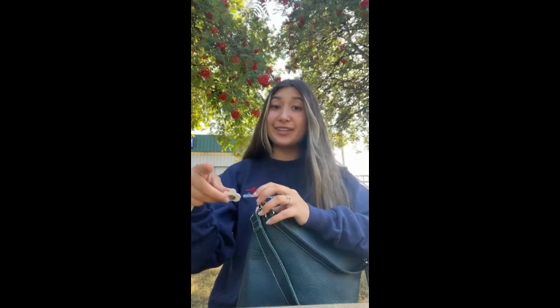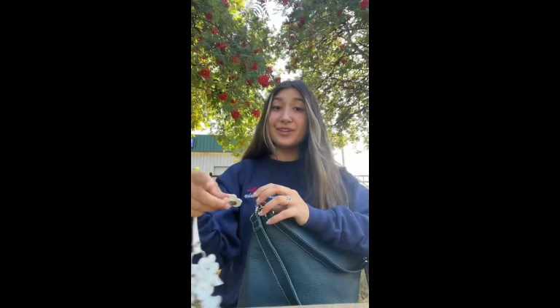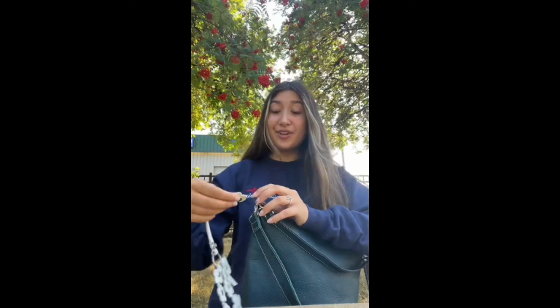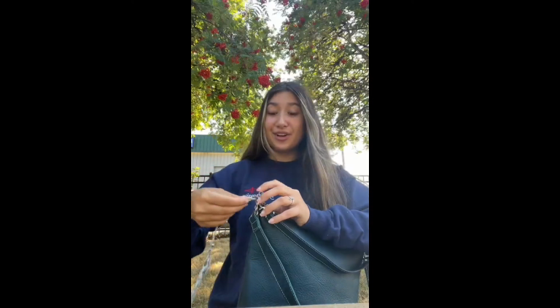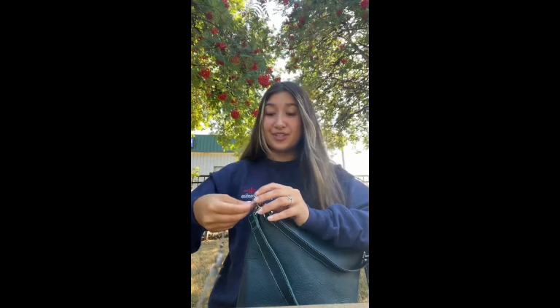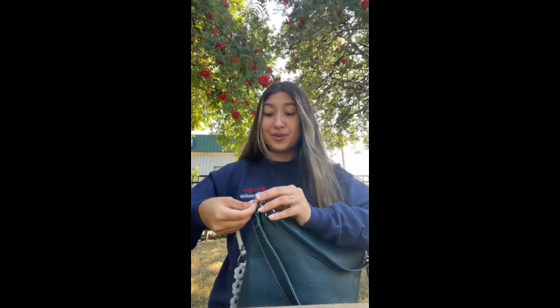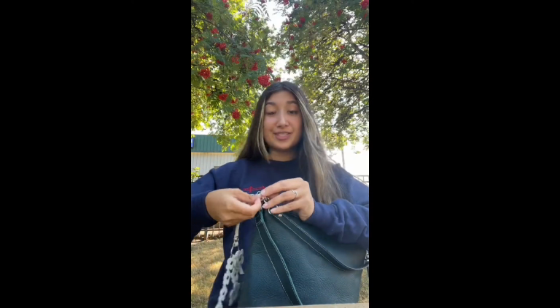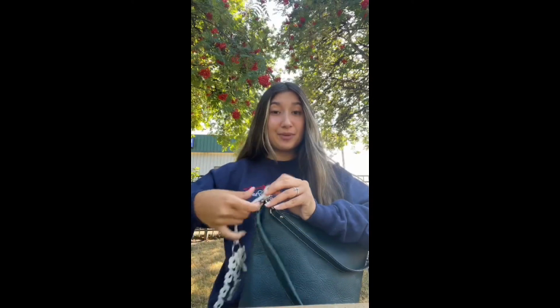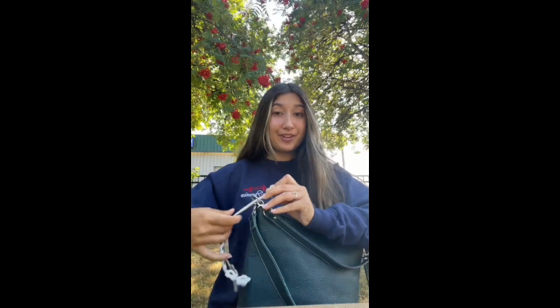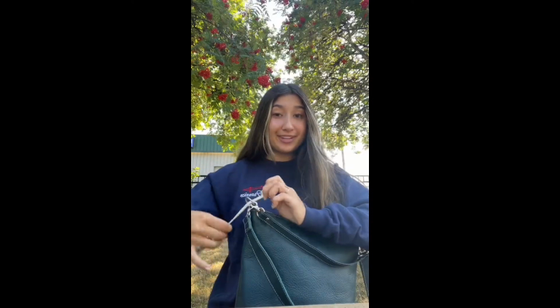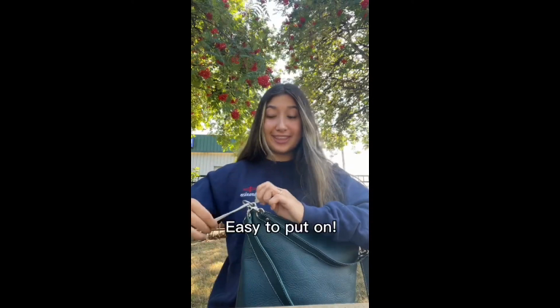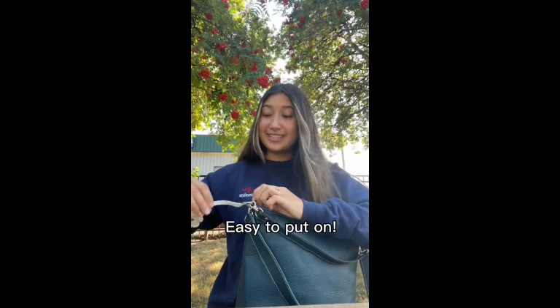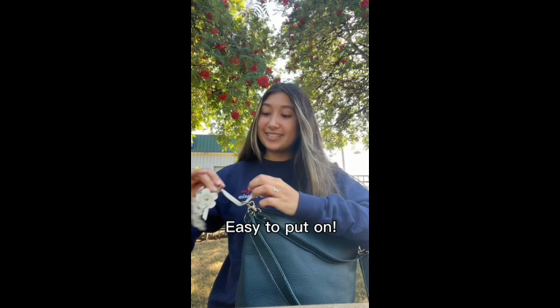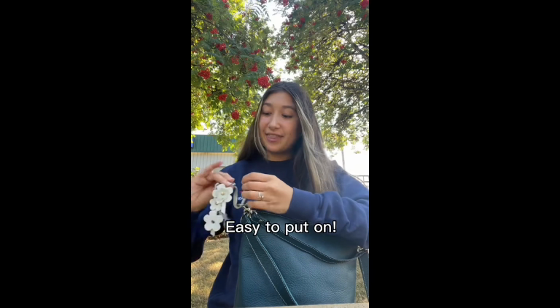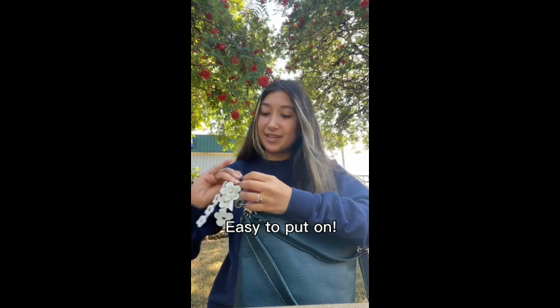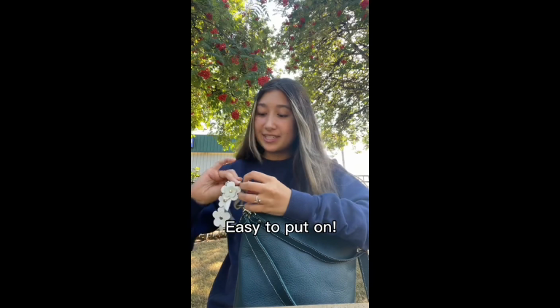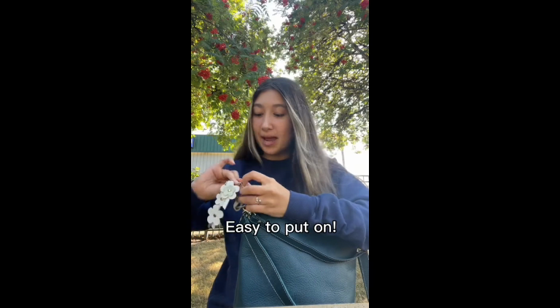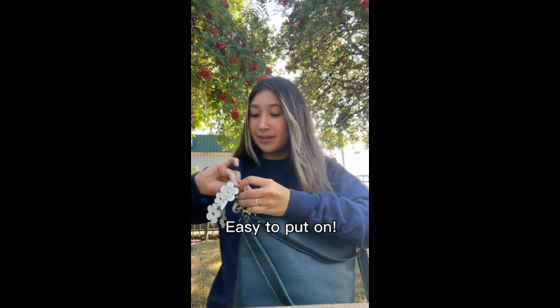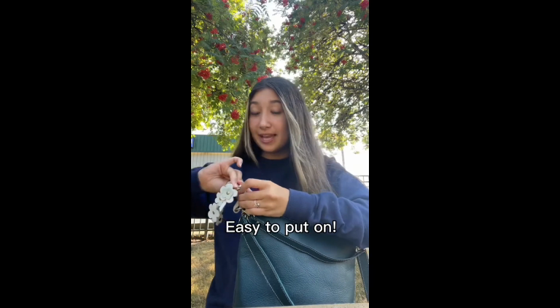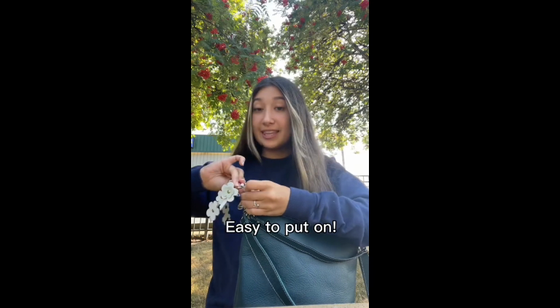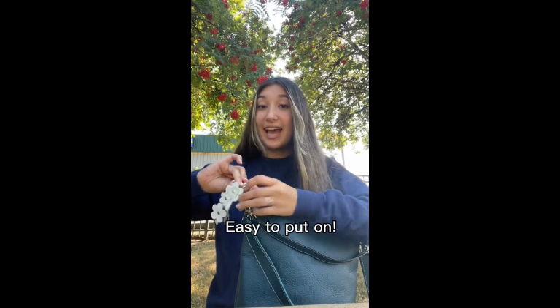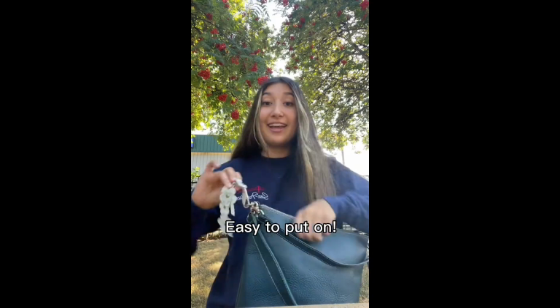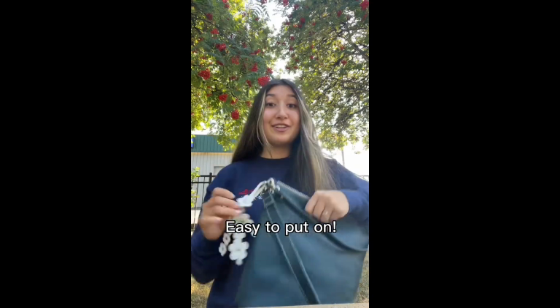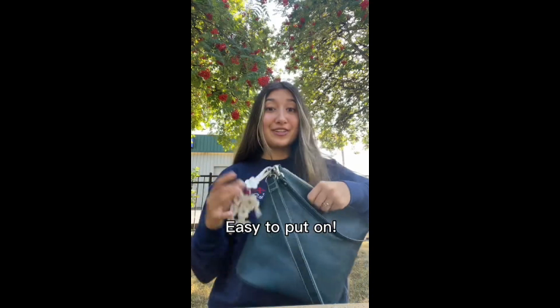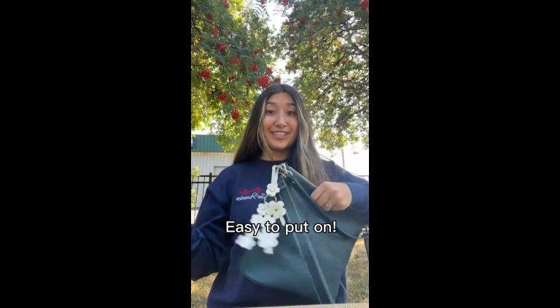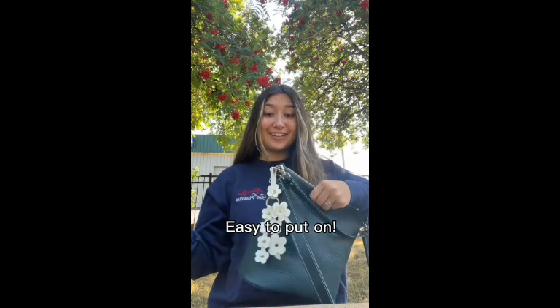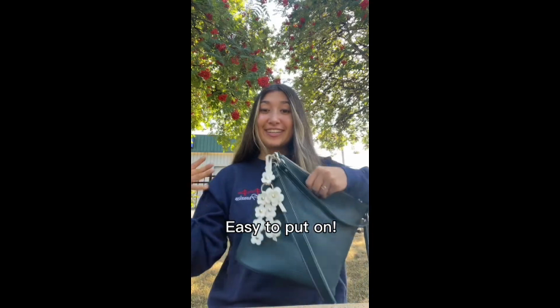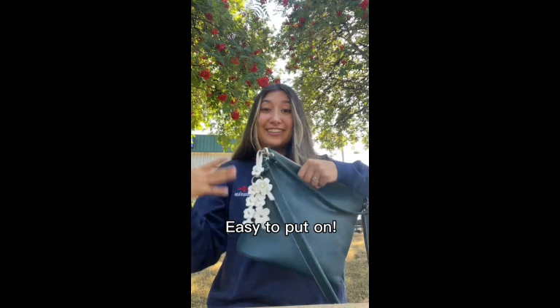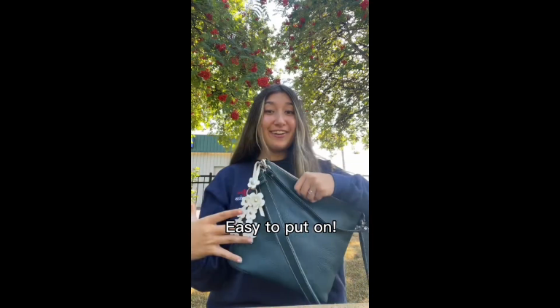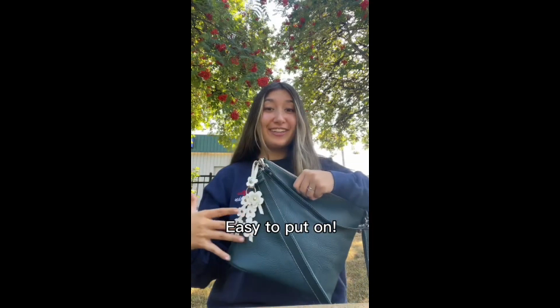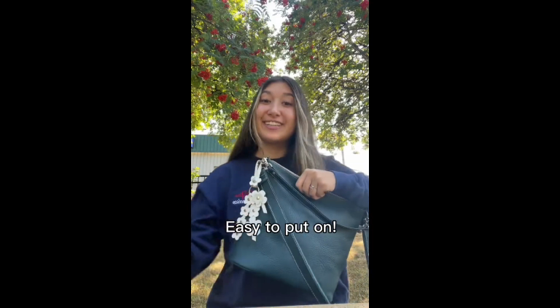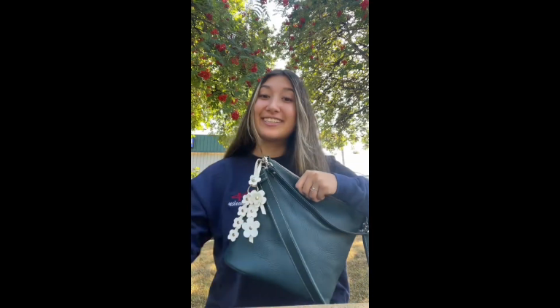Literally, all you got to do is slip it on like this and then snap it like that and you're done — and look how cute it is.